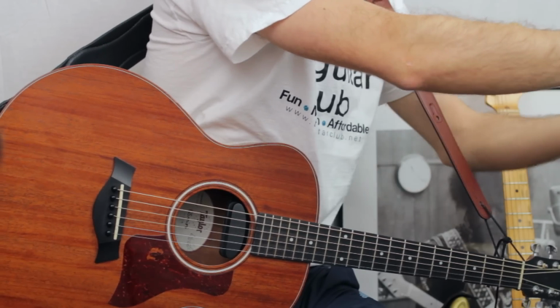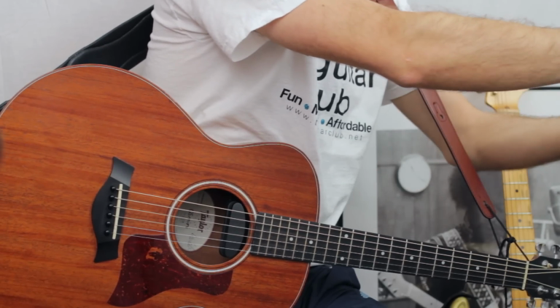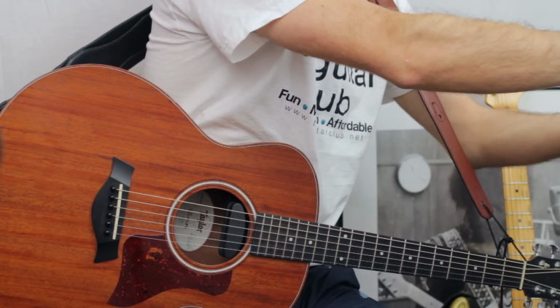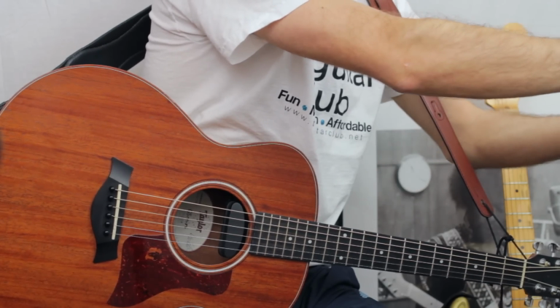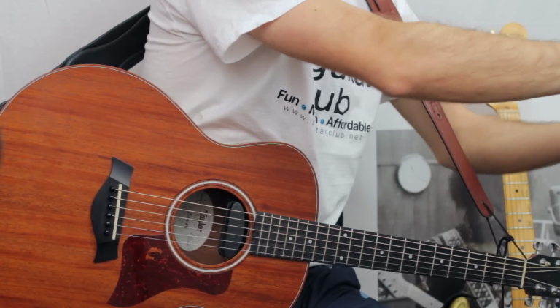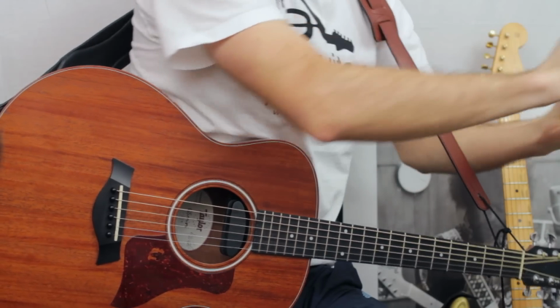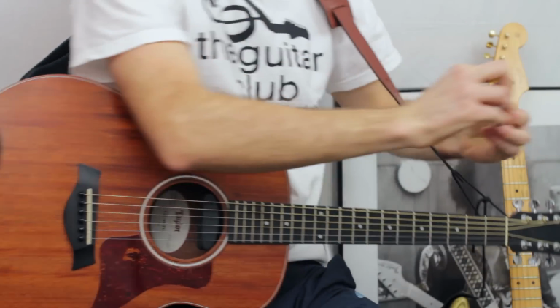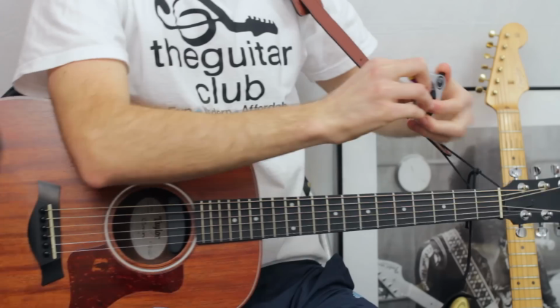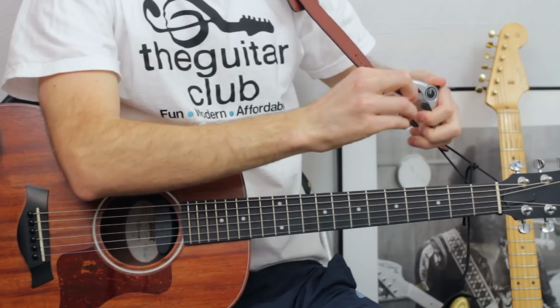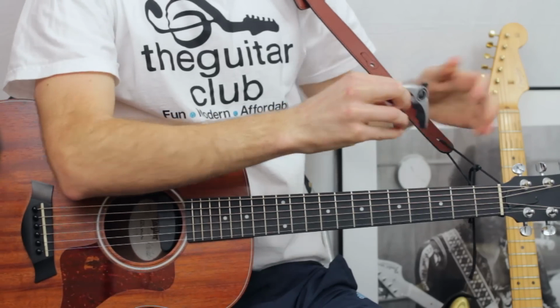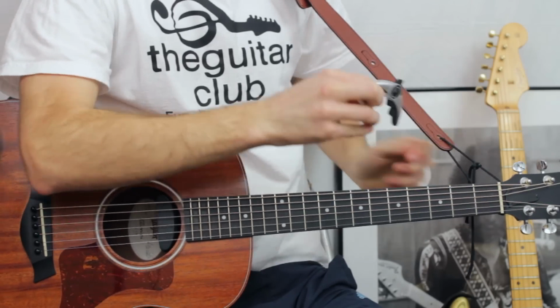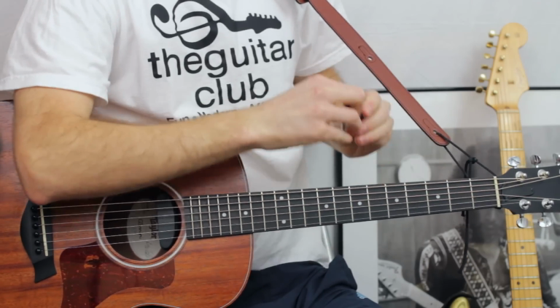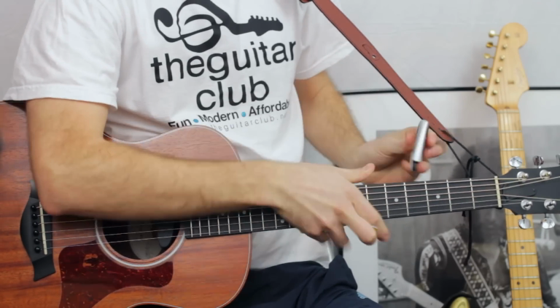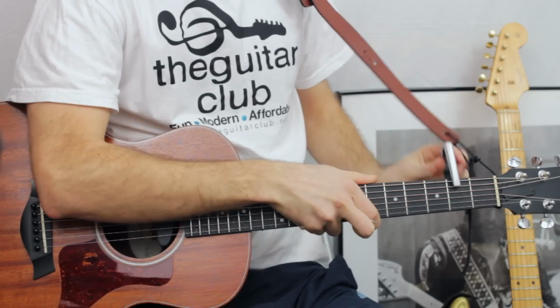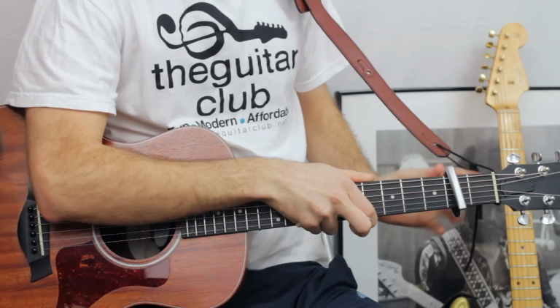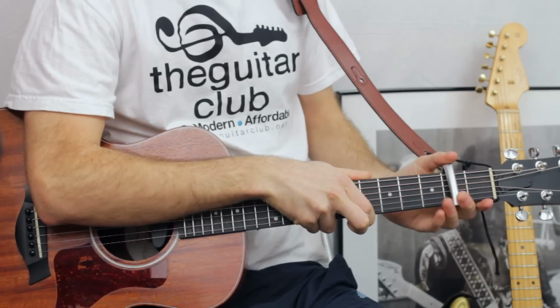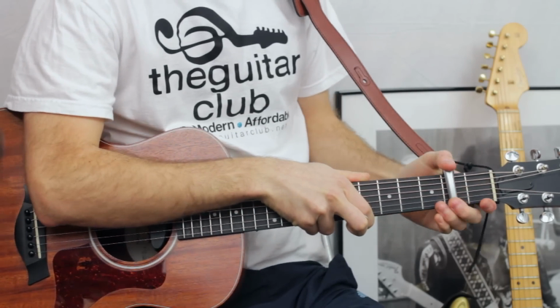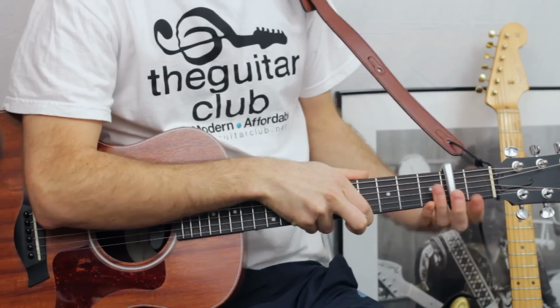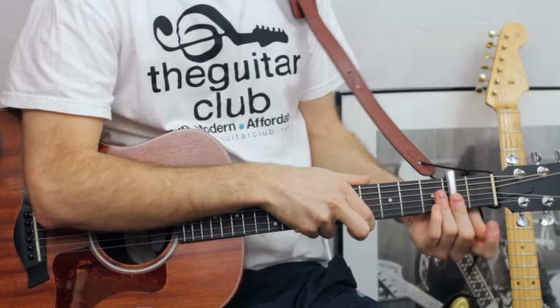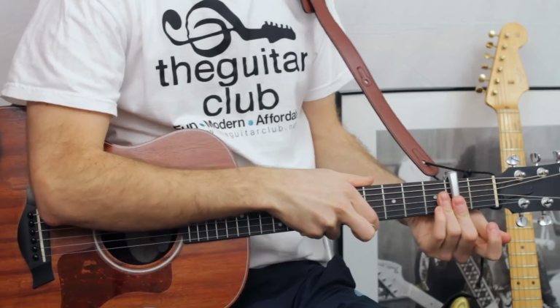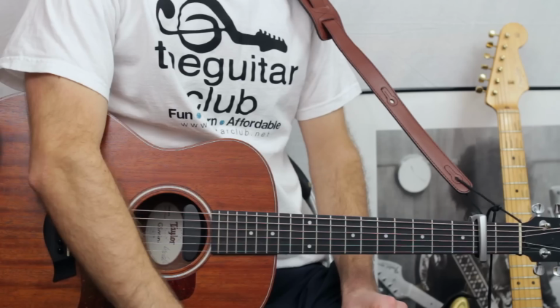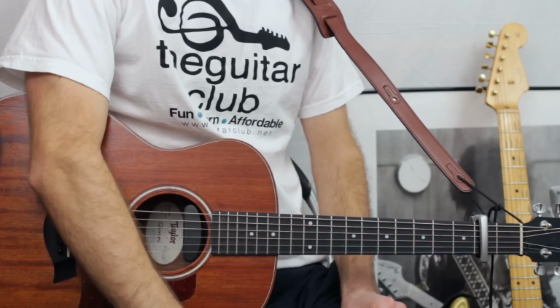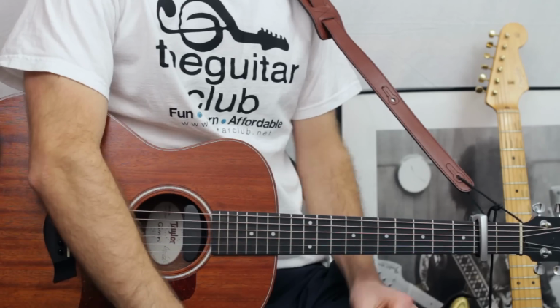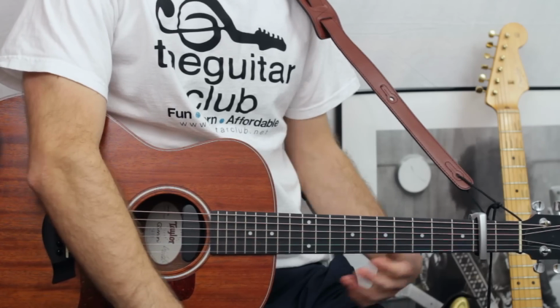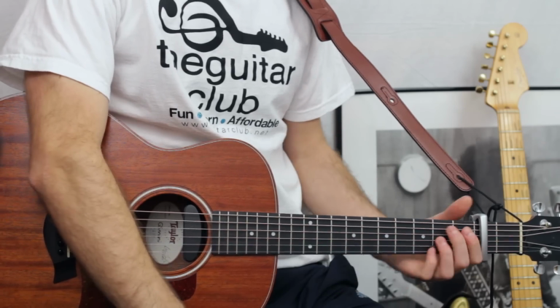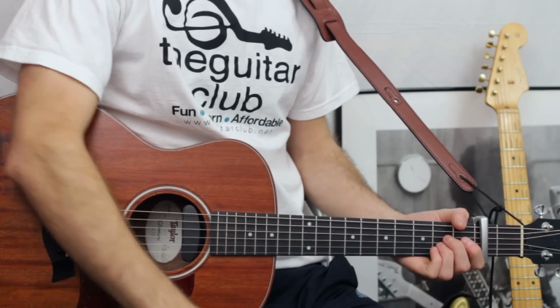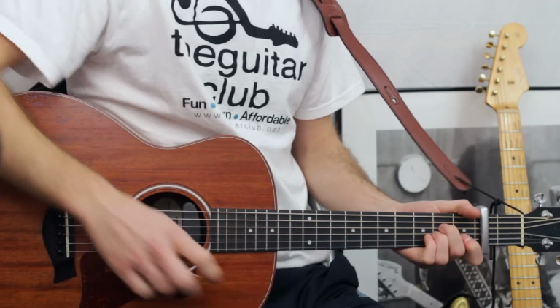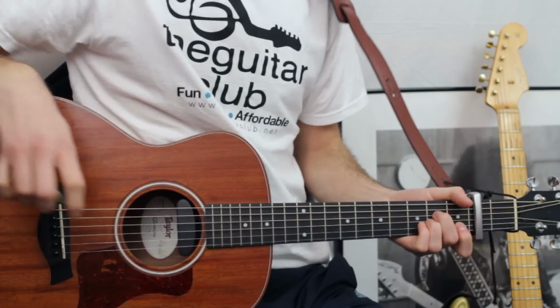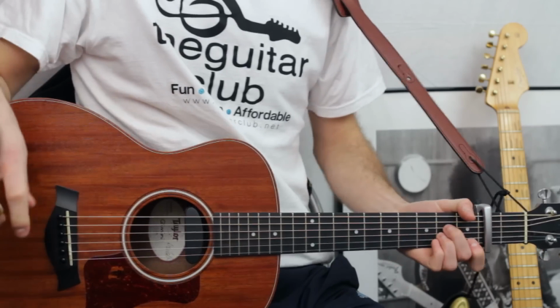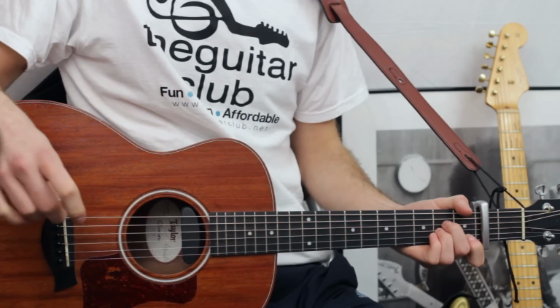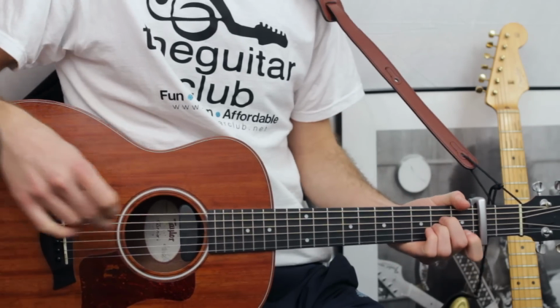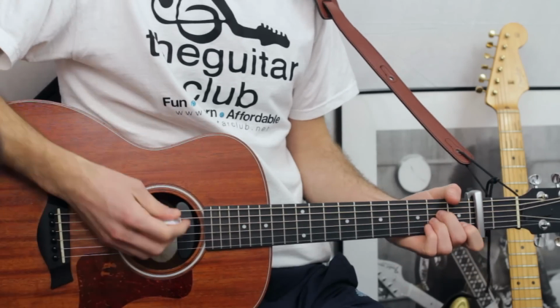Next, we'll take a look at the capoed version. So you want to place your capo on the second fret. Here's the intro and chorus played with the capo.